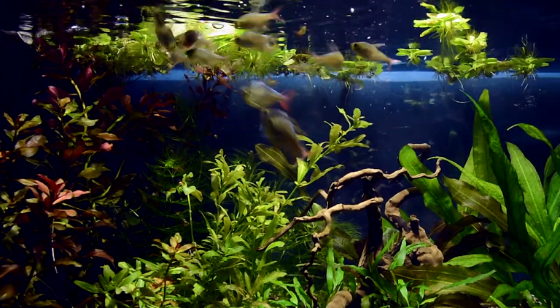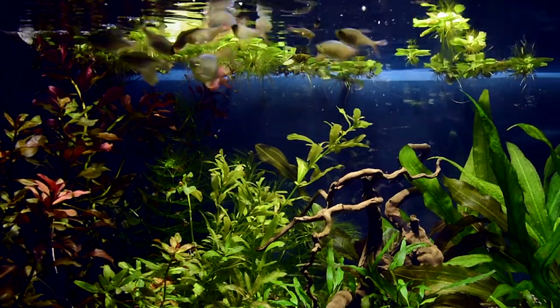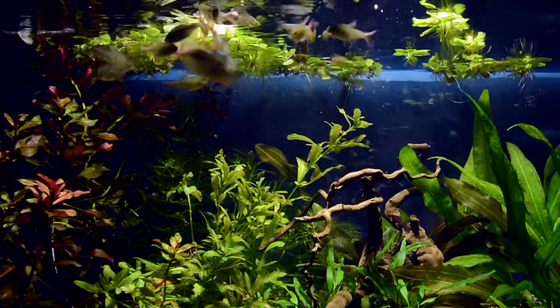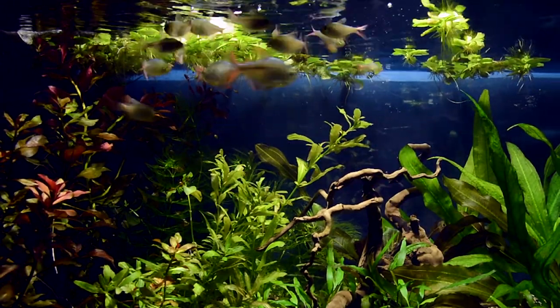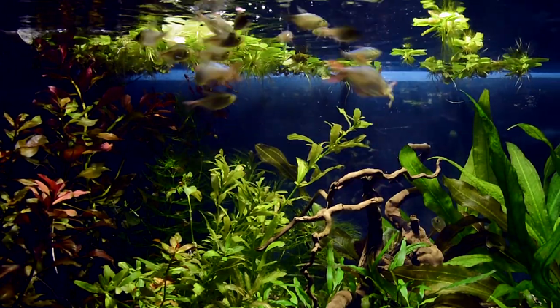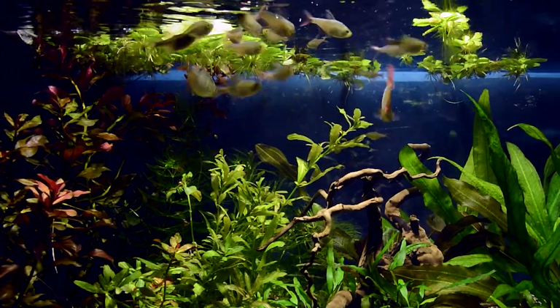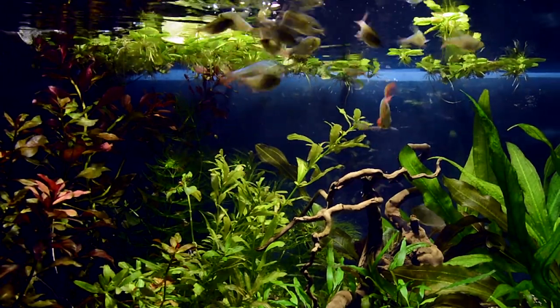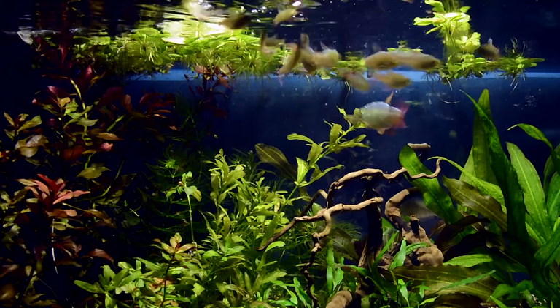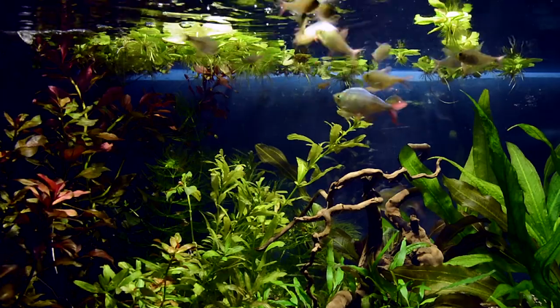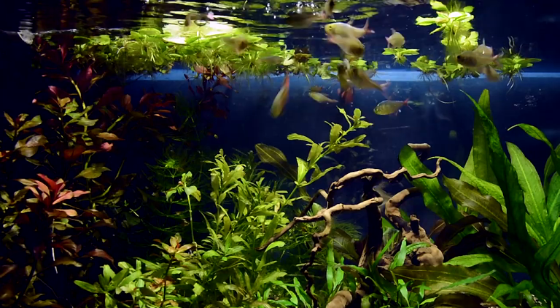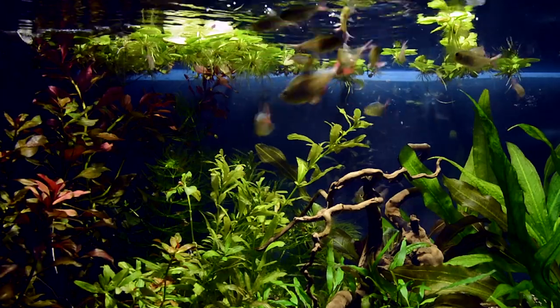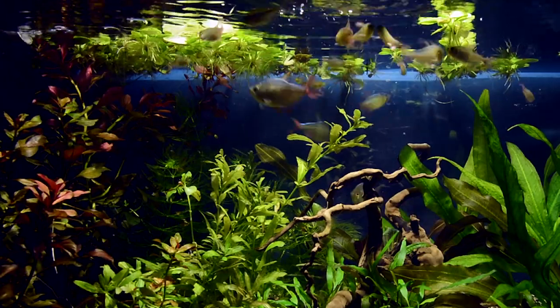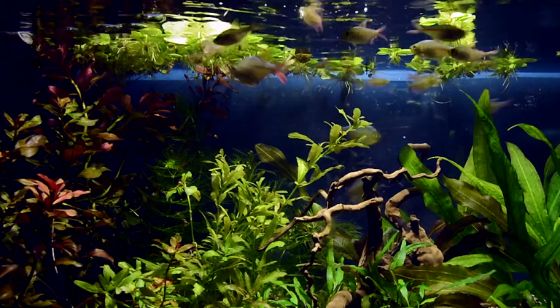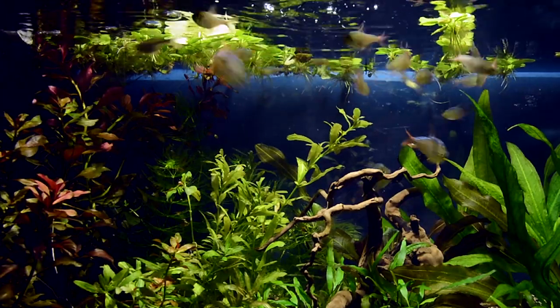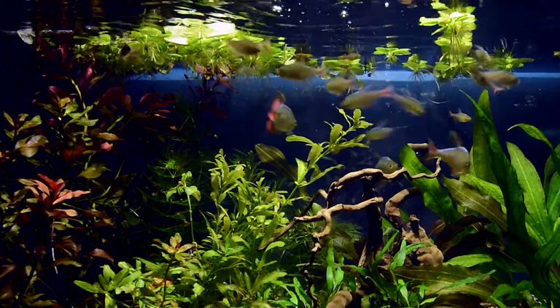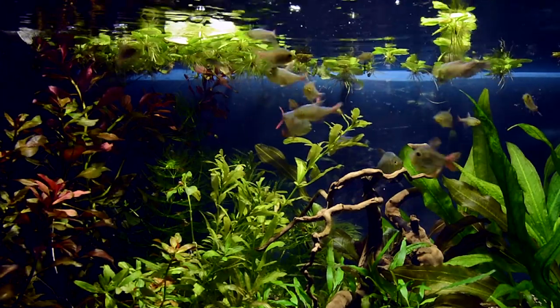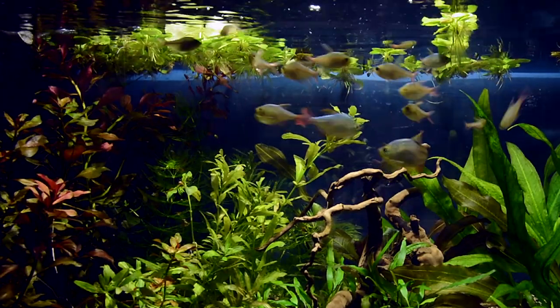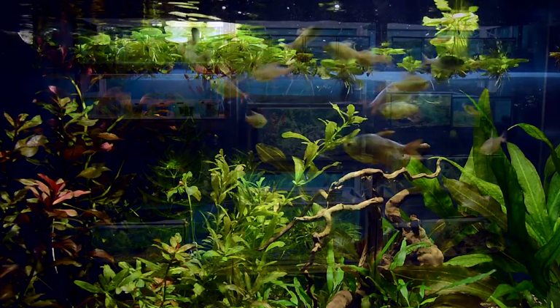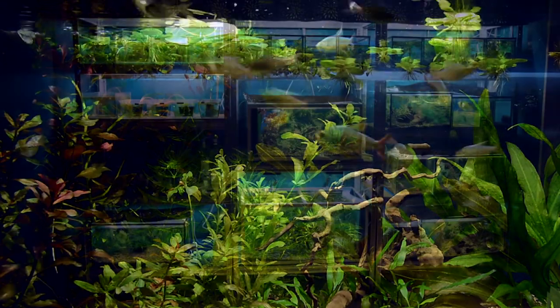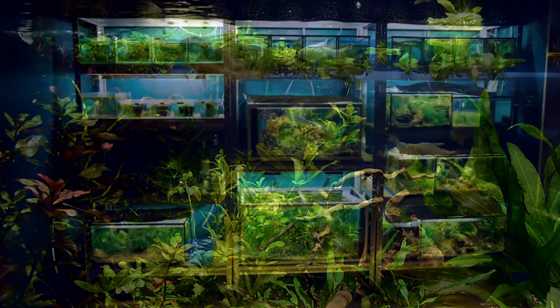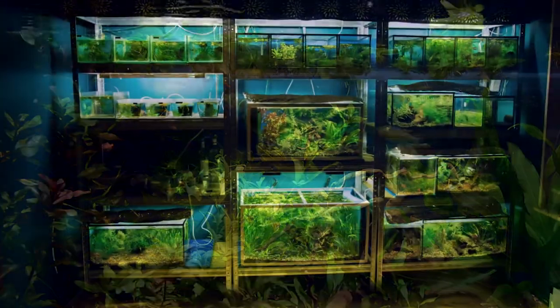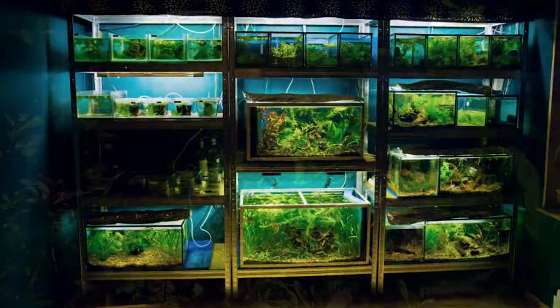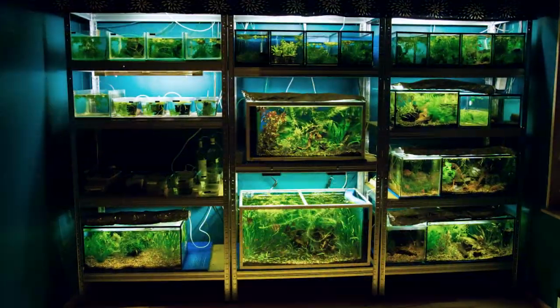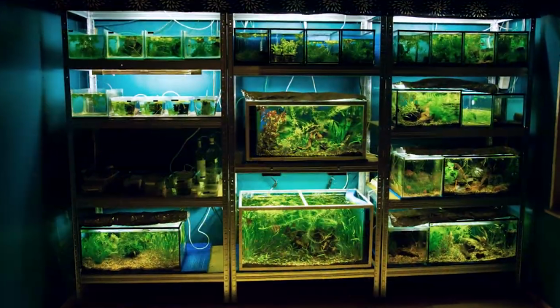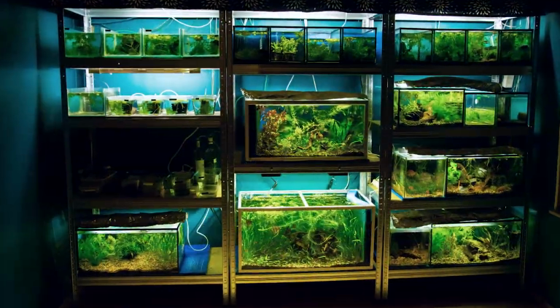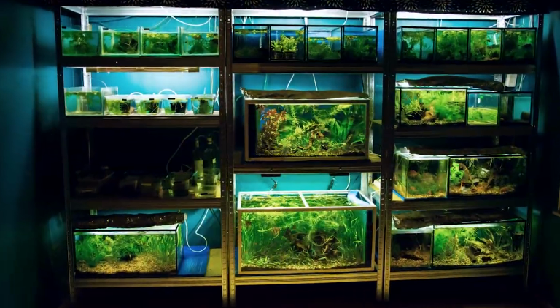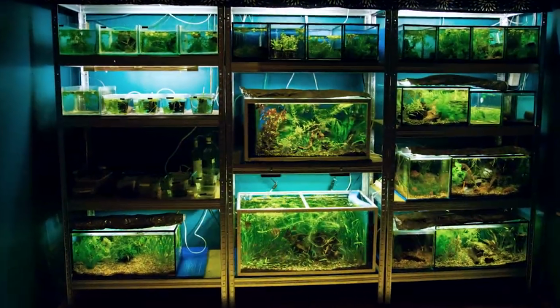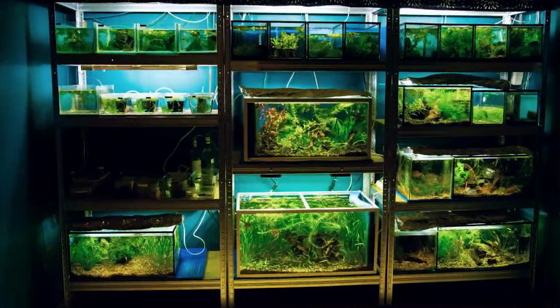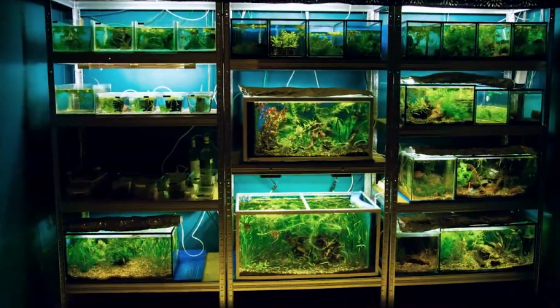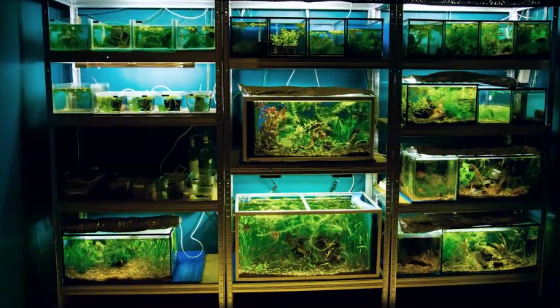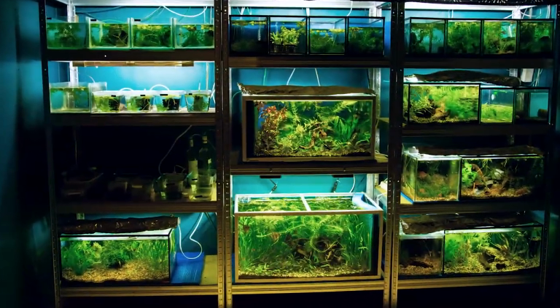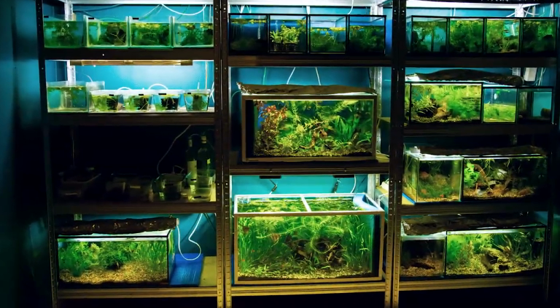Hi guys, Michael Jensen here. Welcome to my aquarium room.